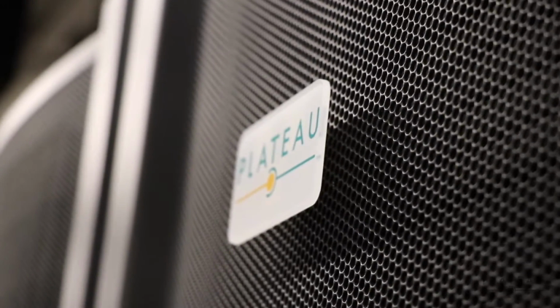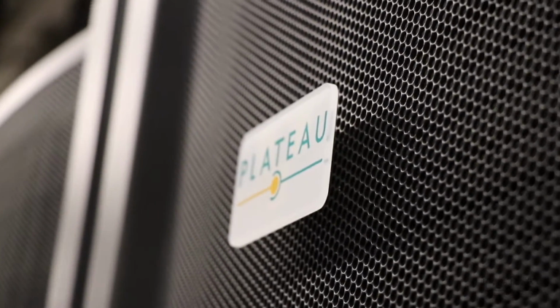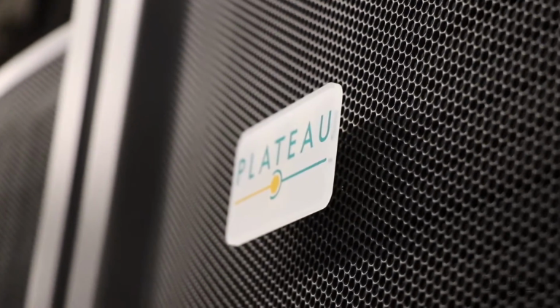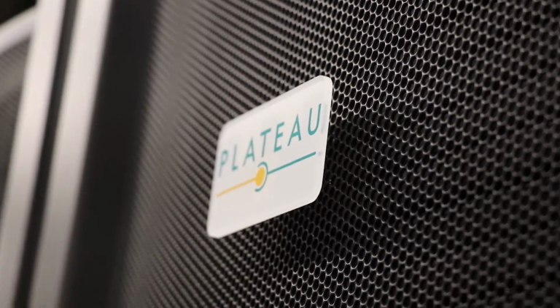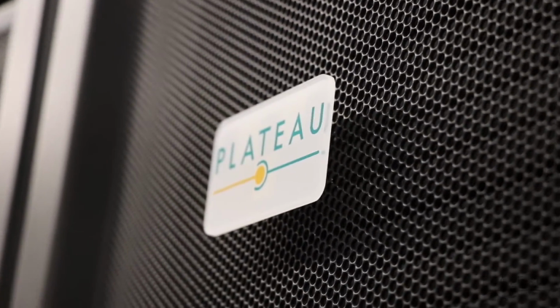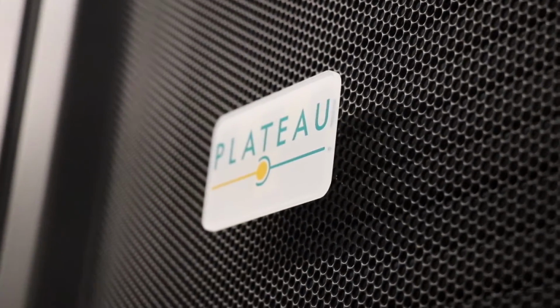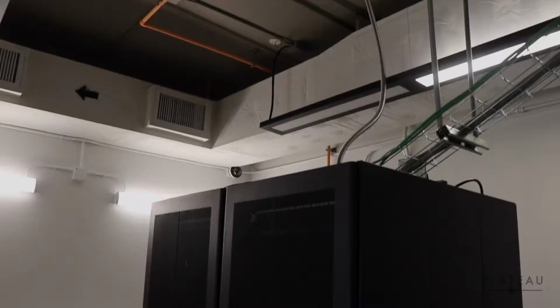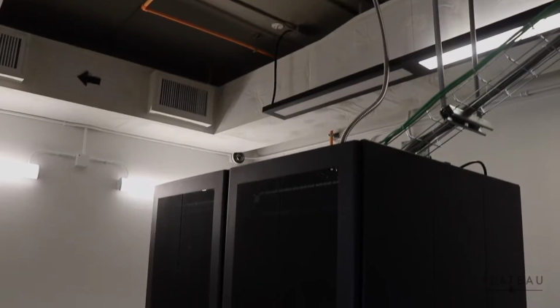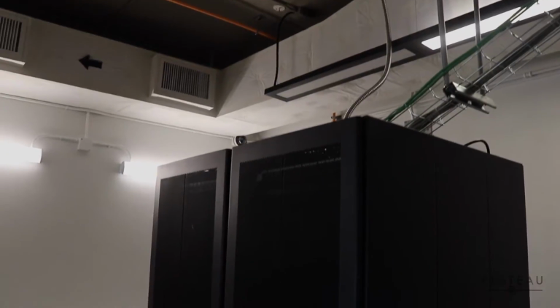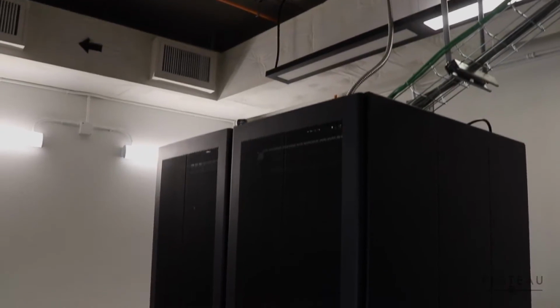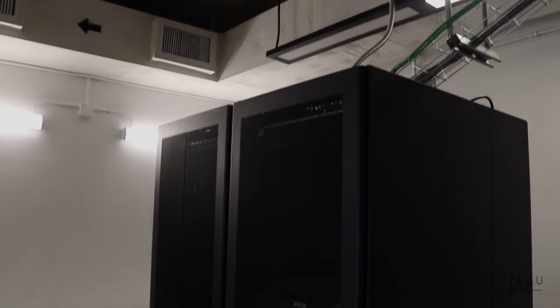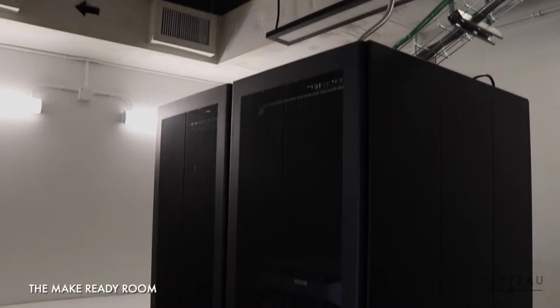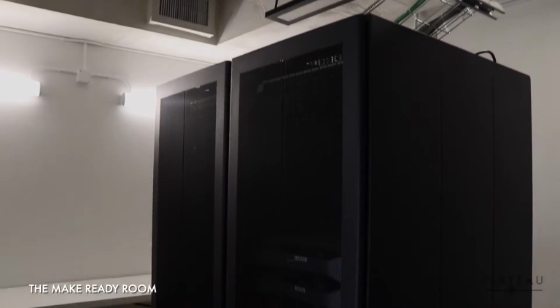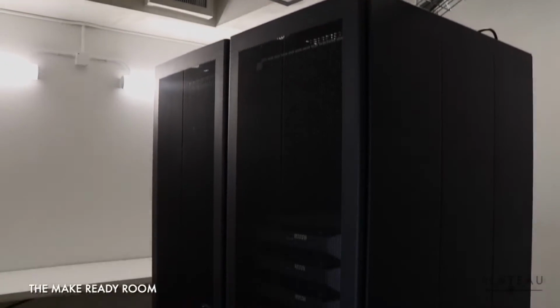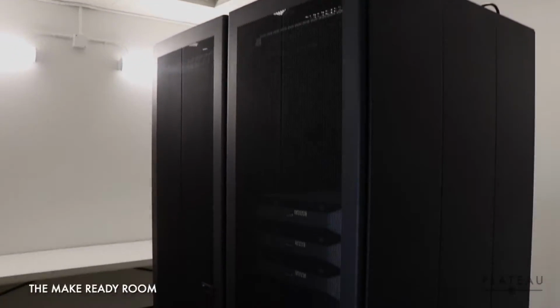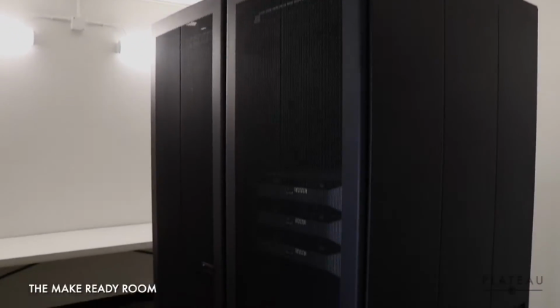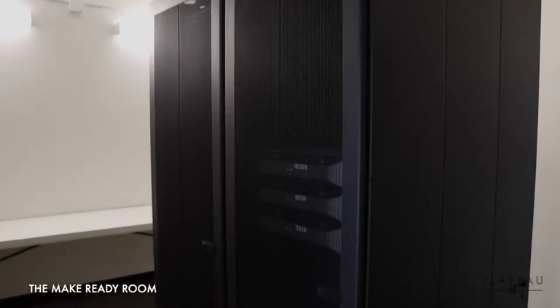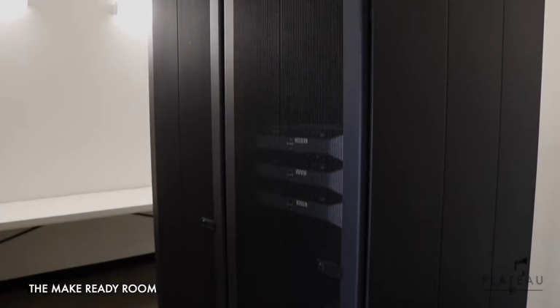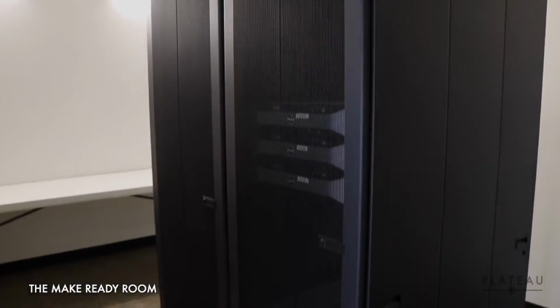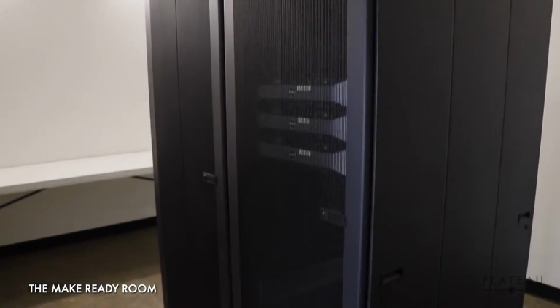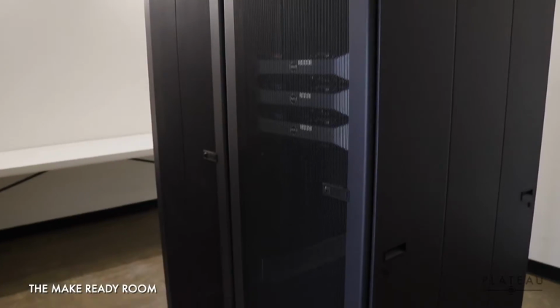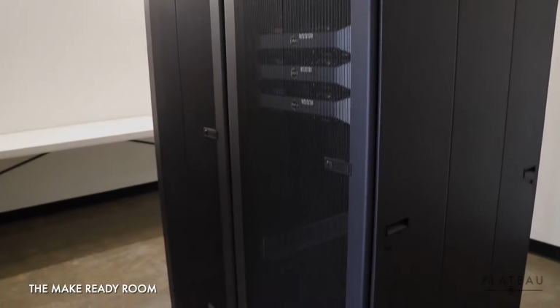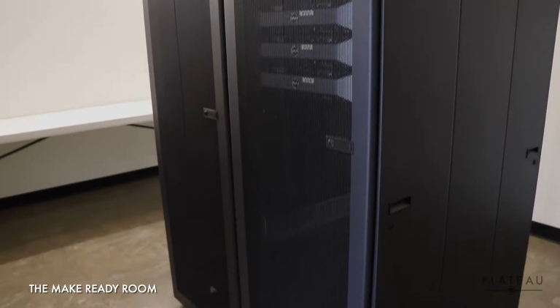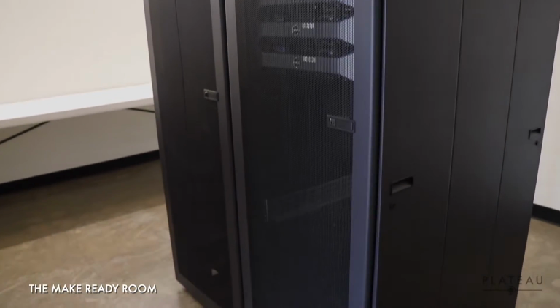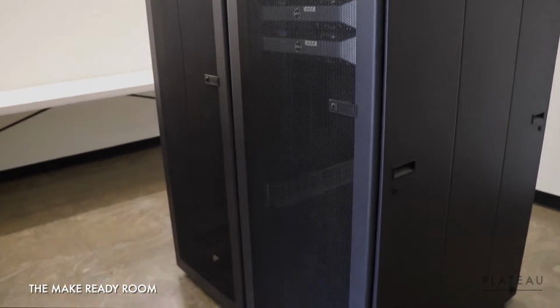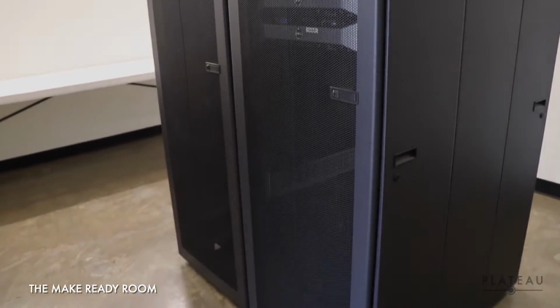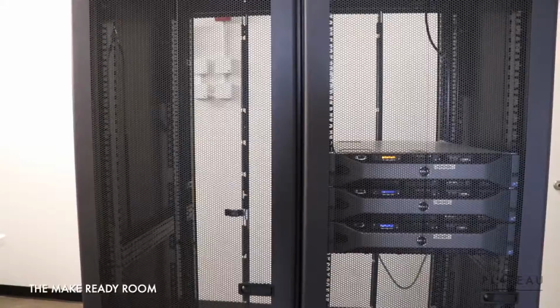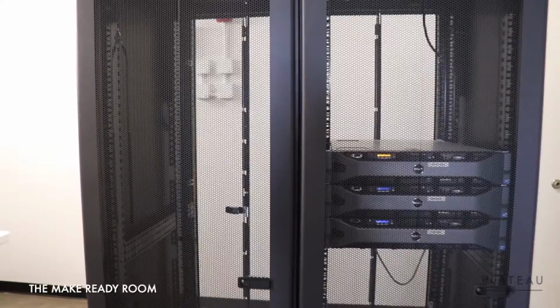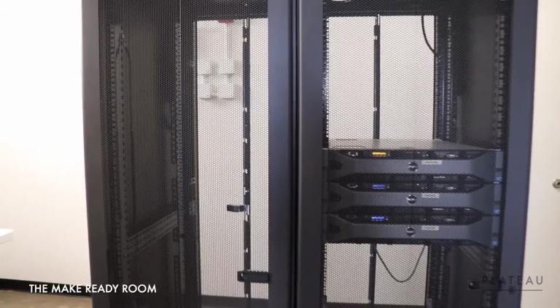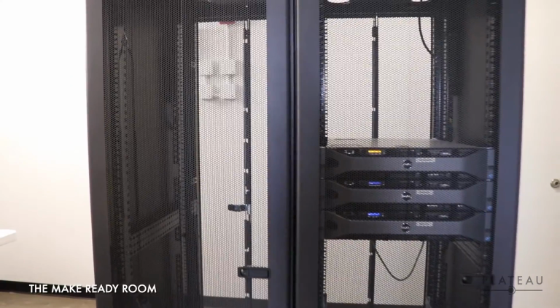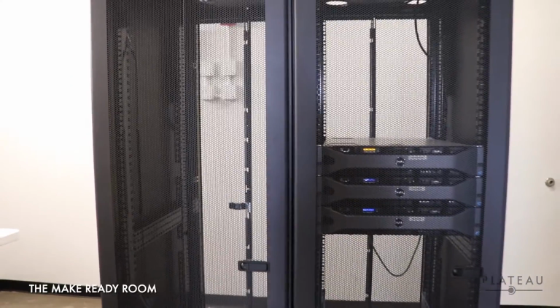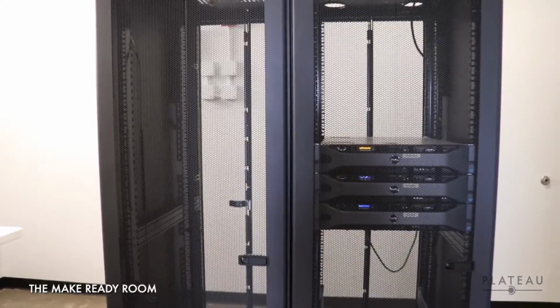In order to prepare the equipment, we have the make ready room for setting up servers to test and burn in before being placed in the pod.